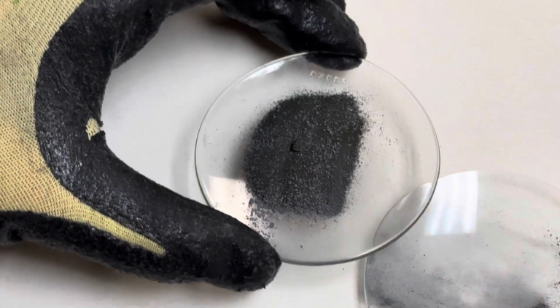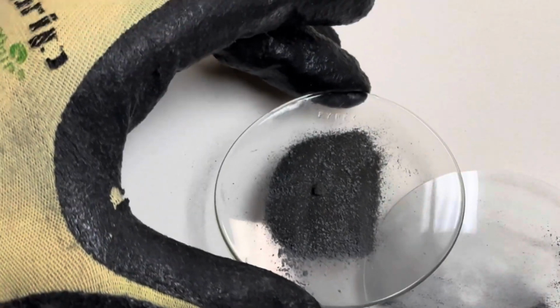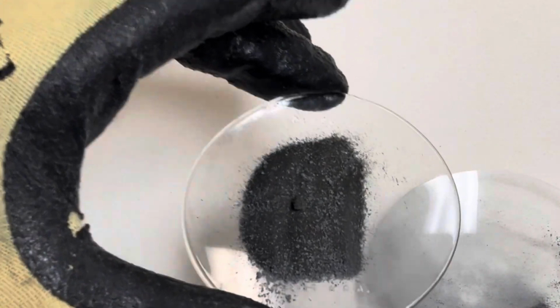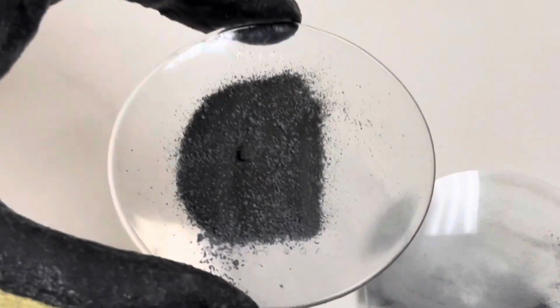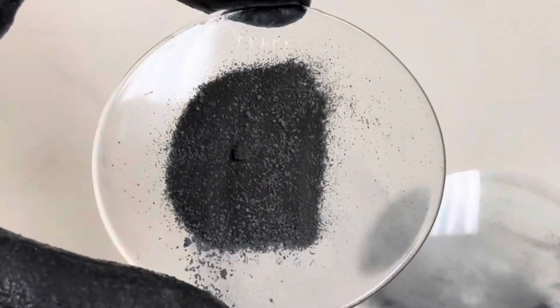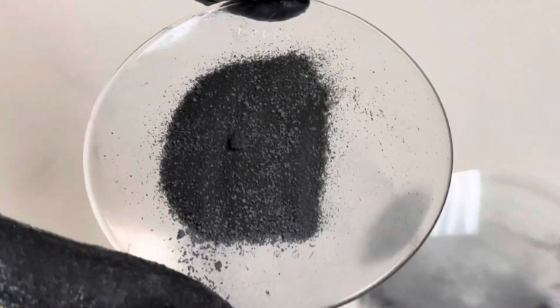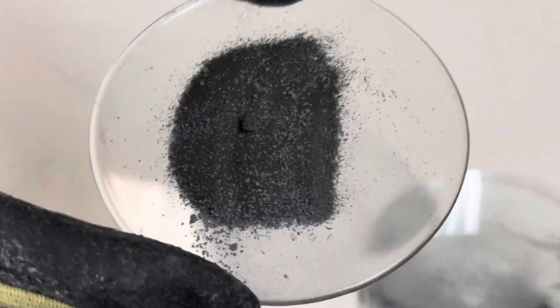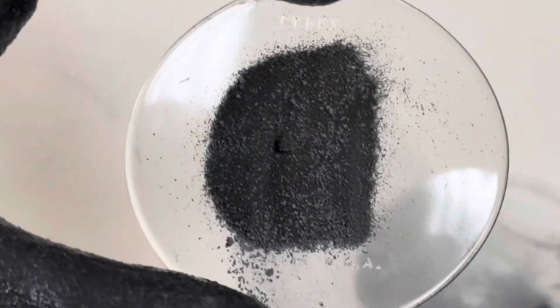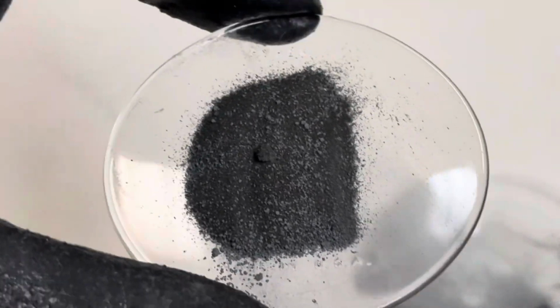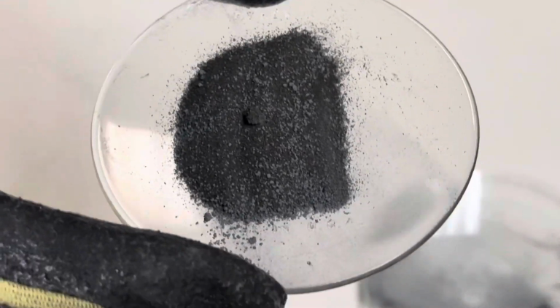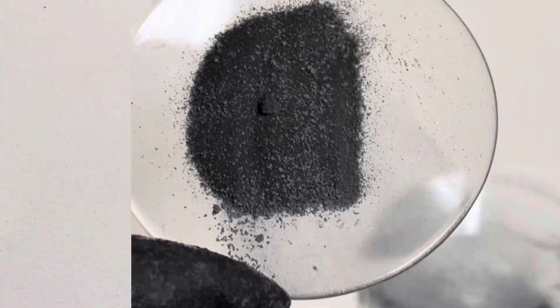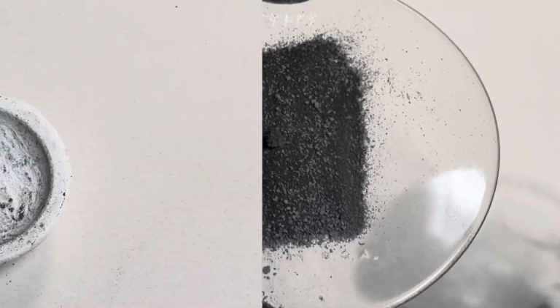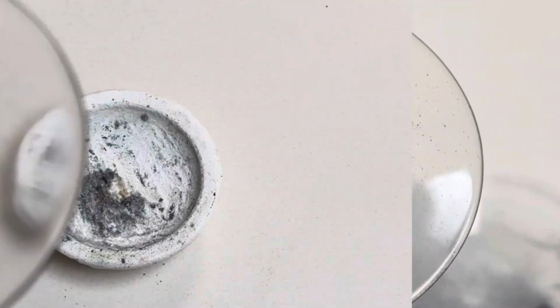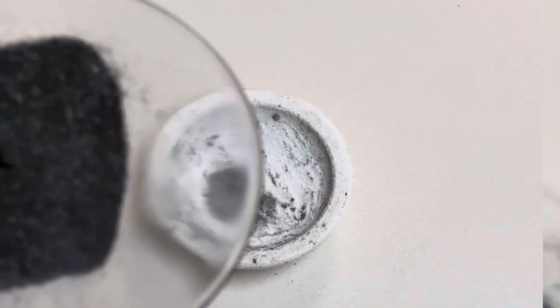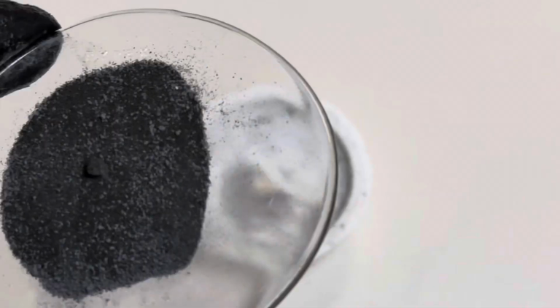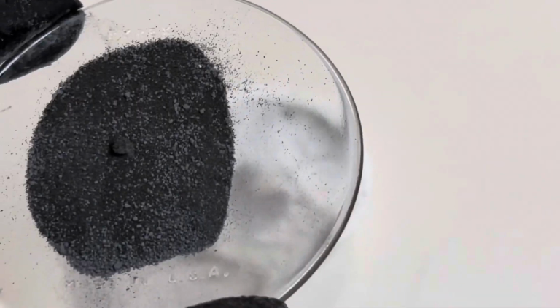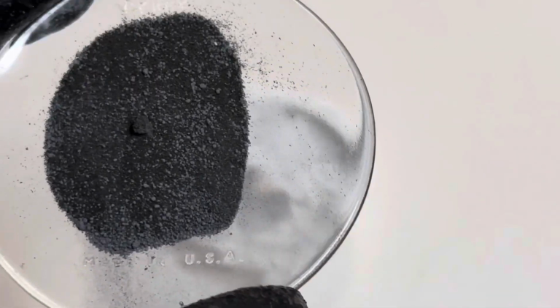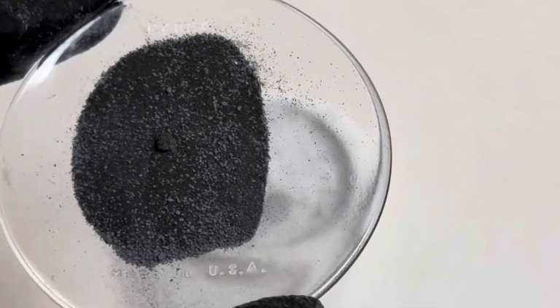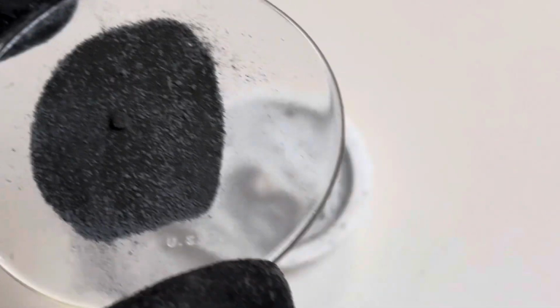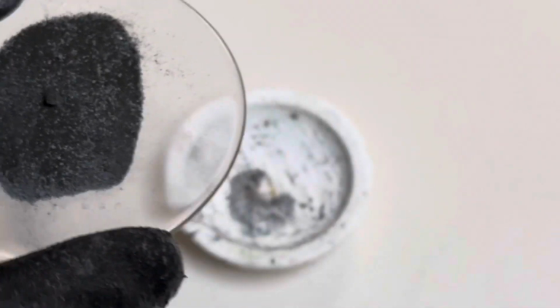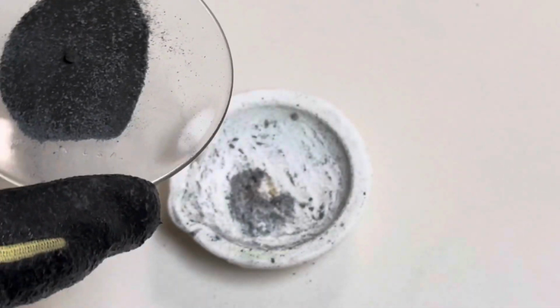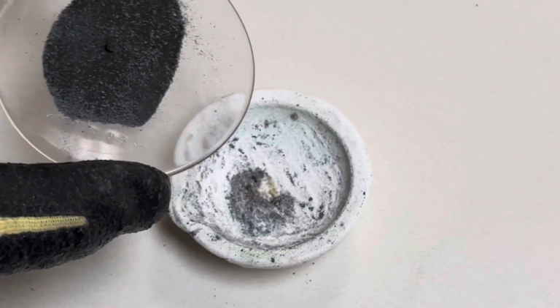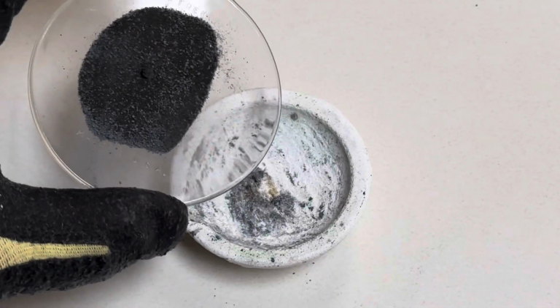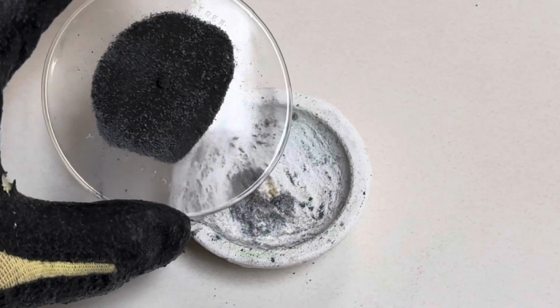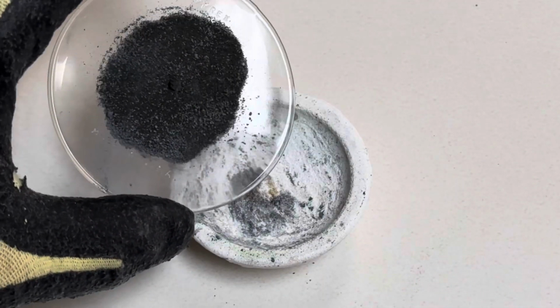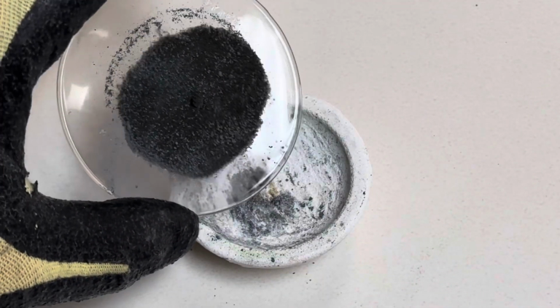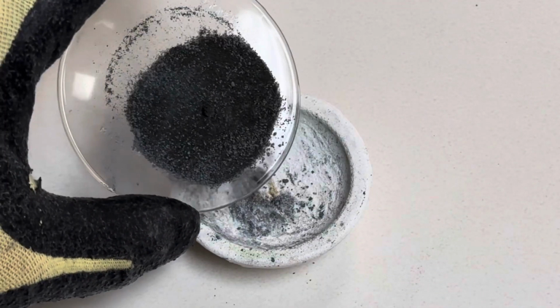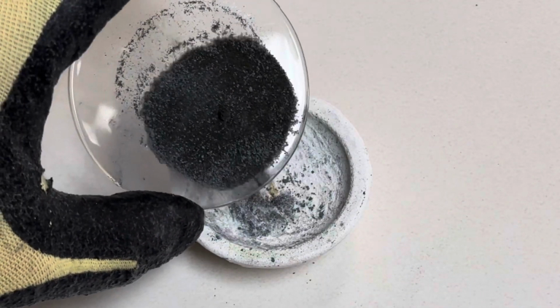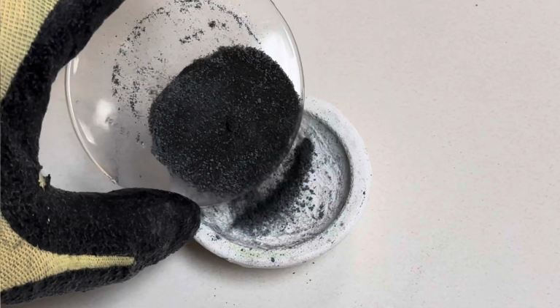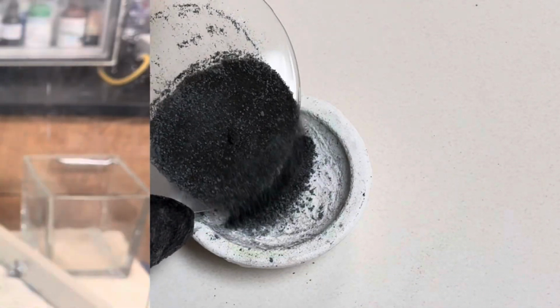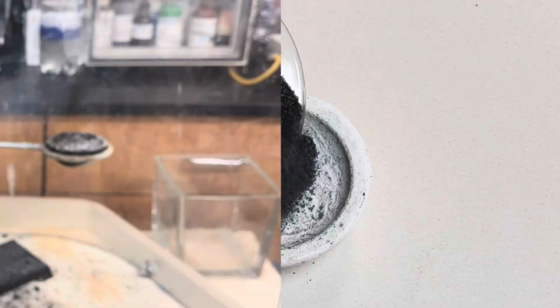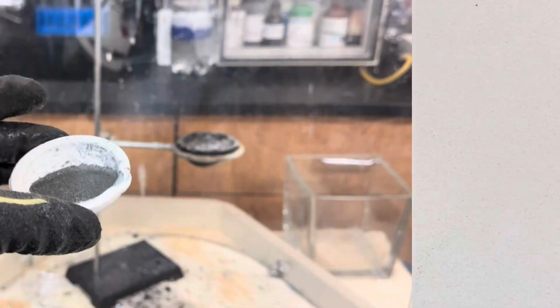And your mixture should look something like that. Now you're ready to transfer your mixture to your ceramic crucible.